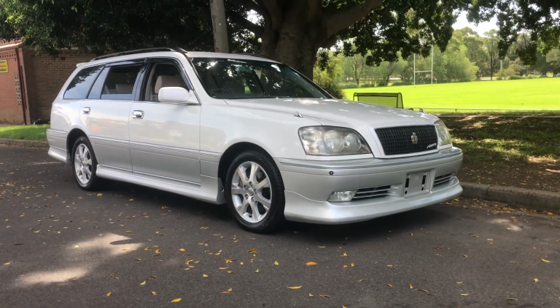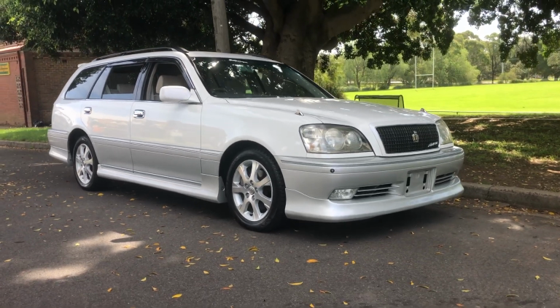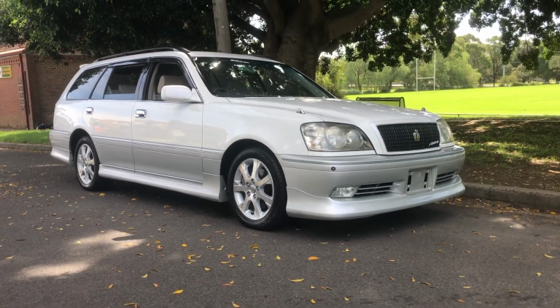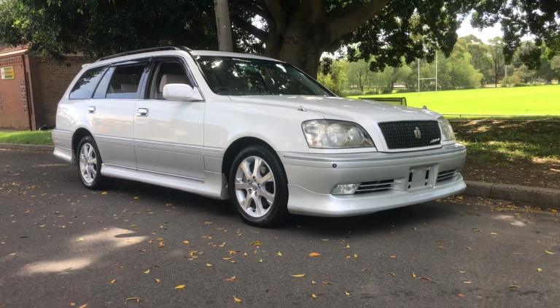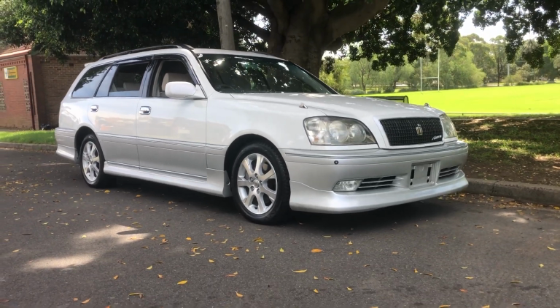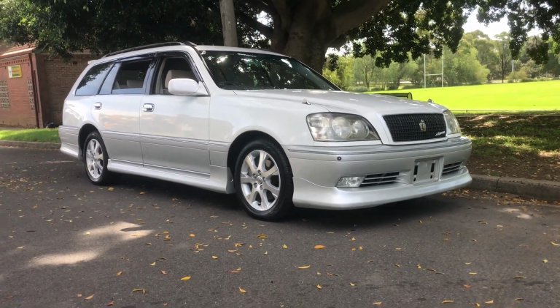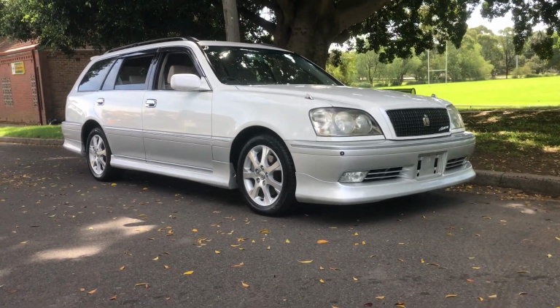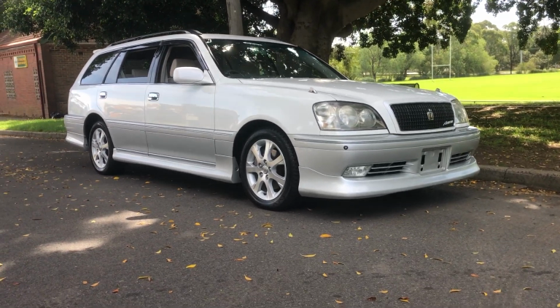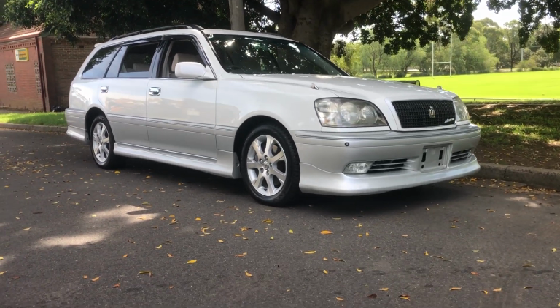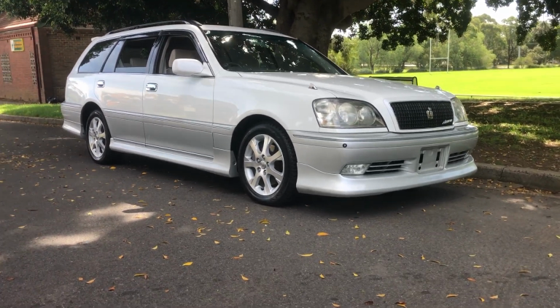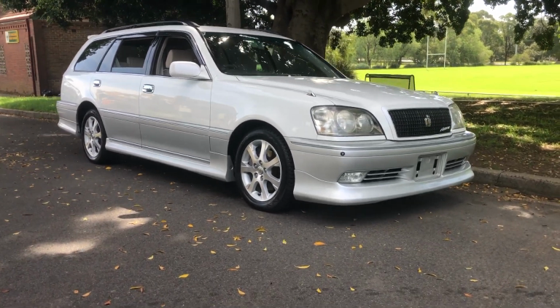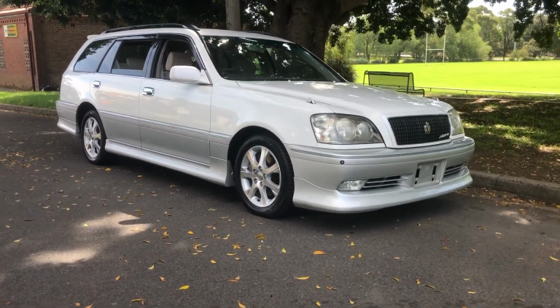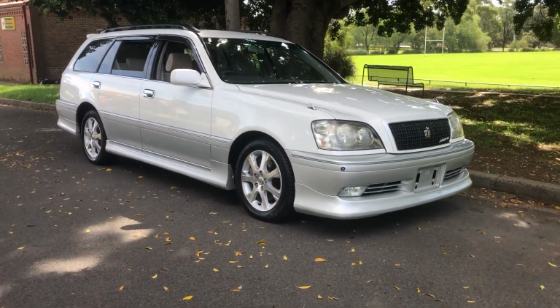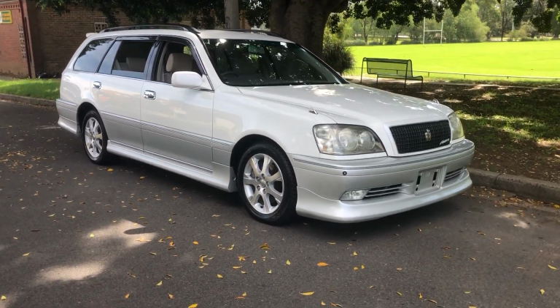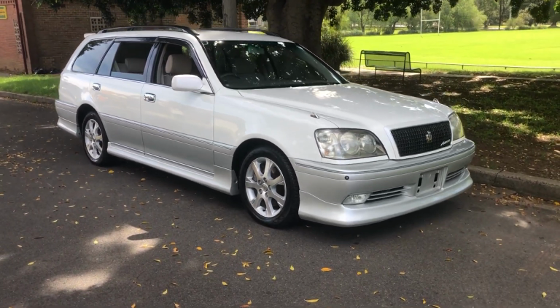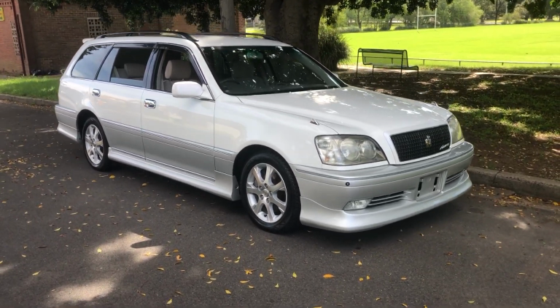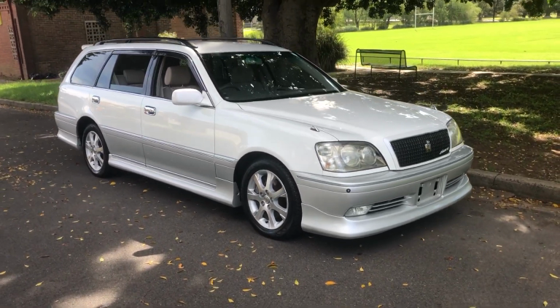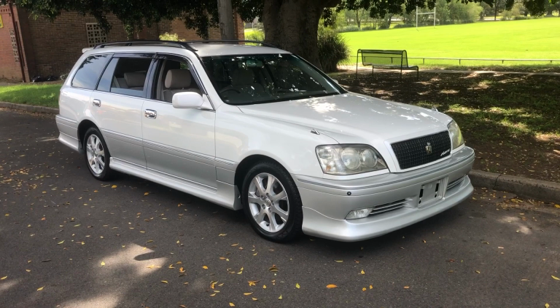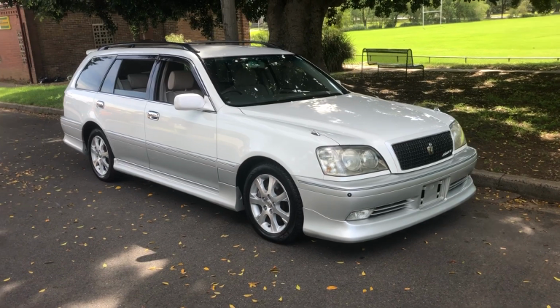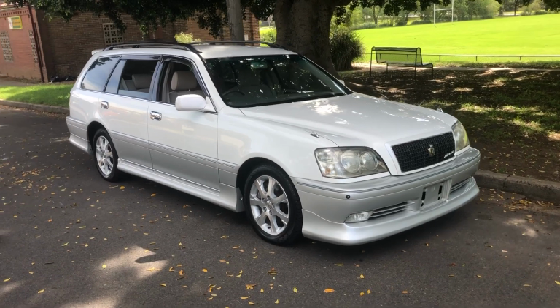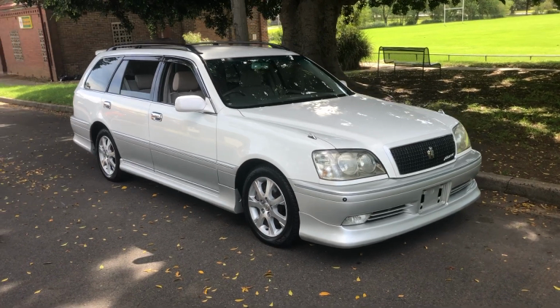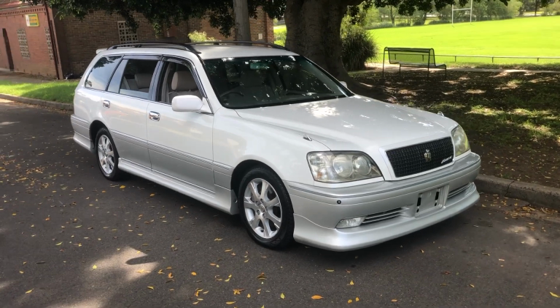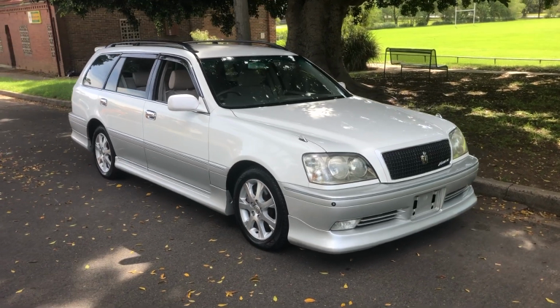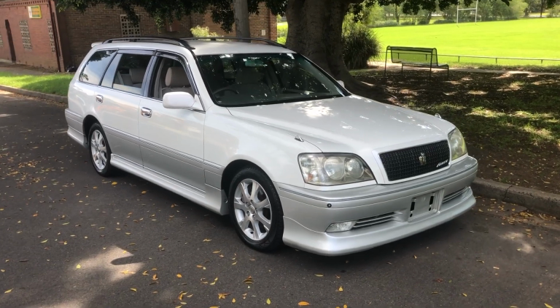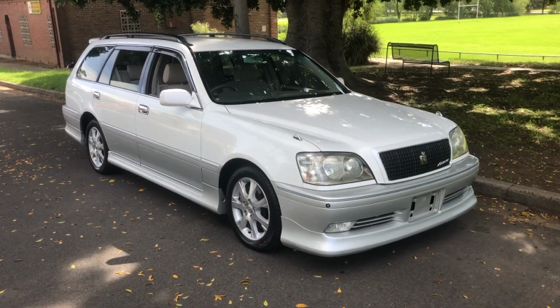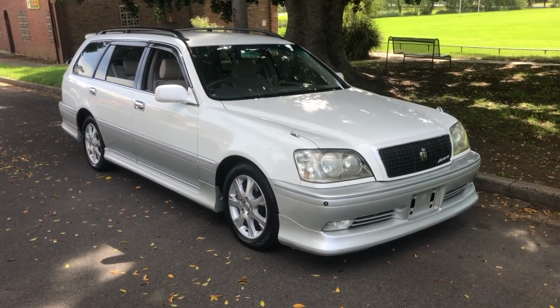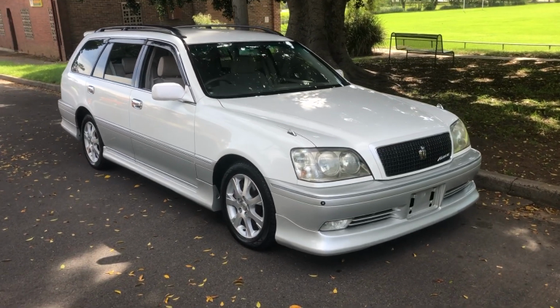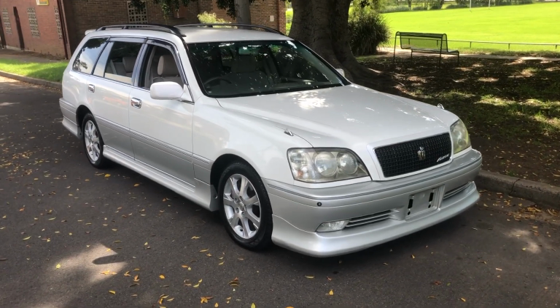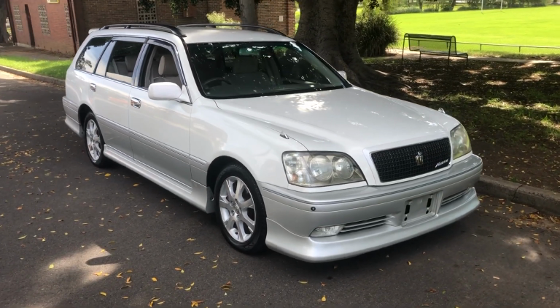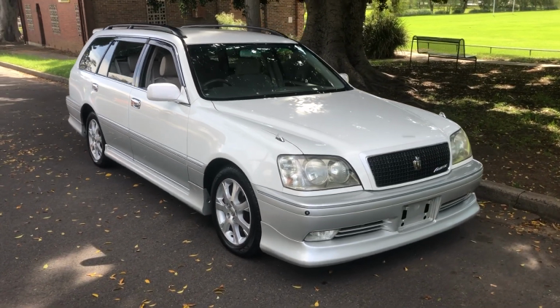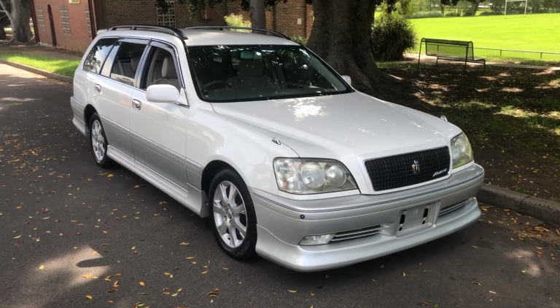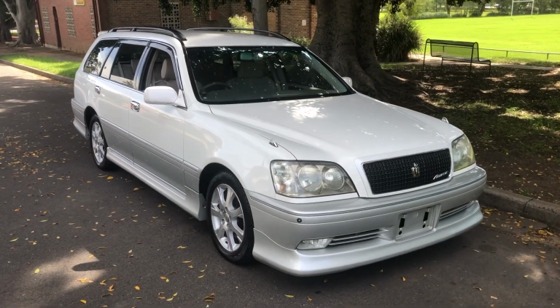G'day viewers, it's Phil from Sunrise Cars and Edward Lees, loving these Toyota Crowns.